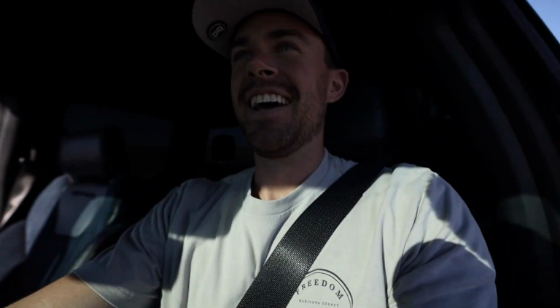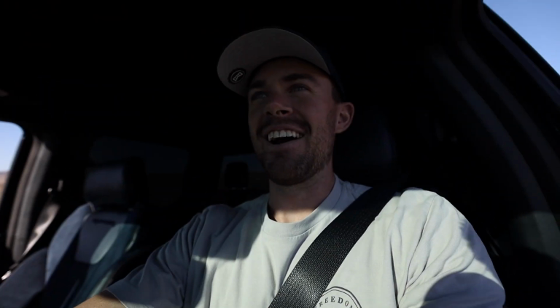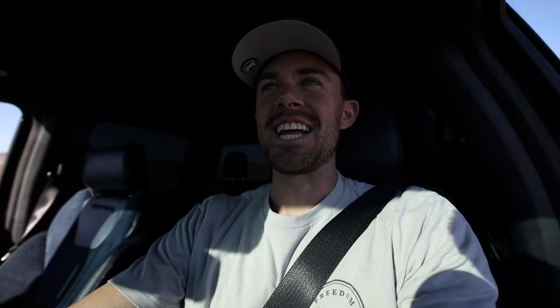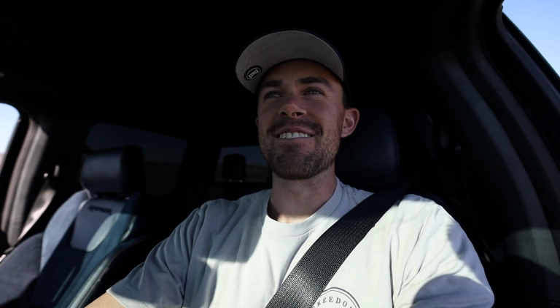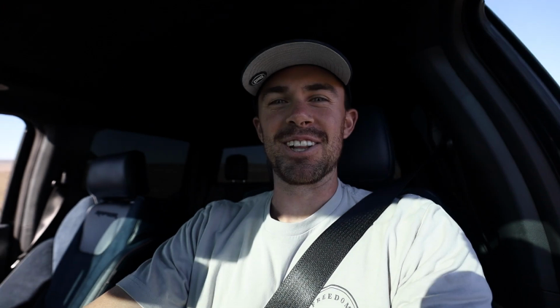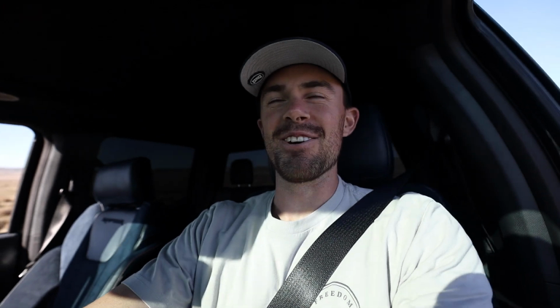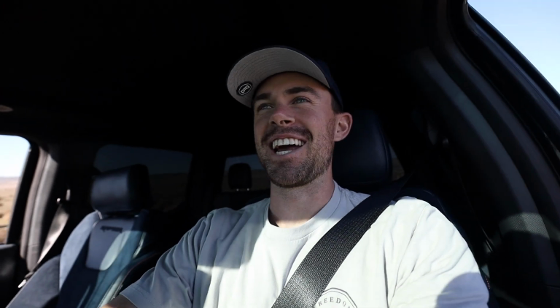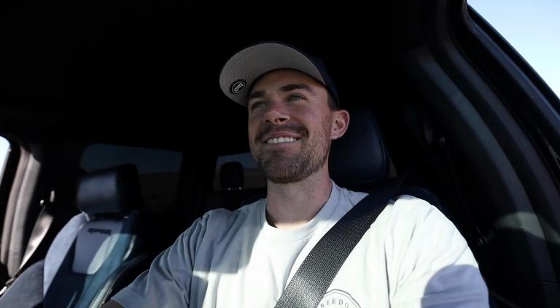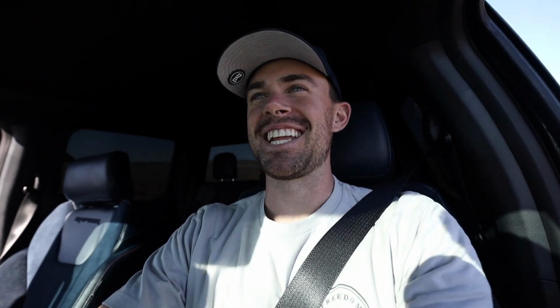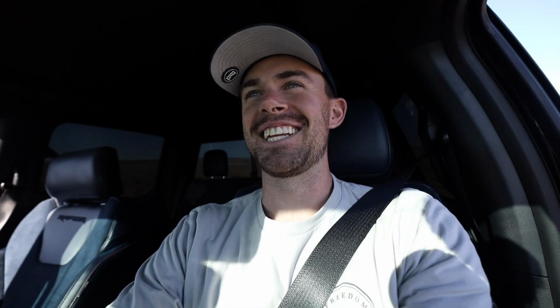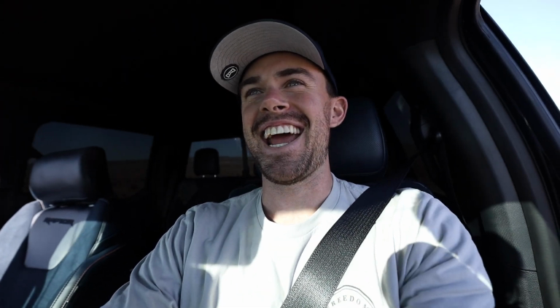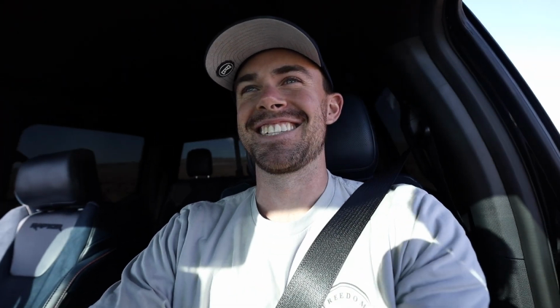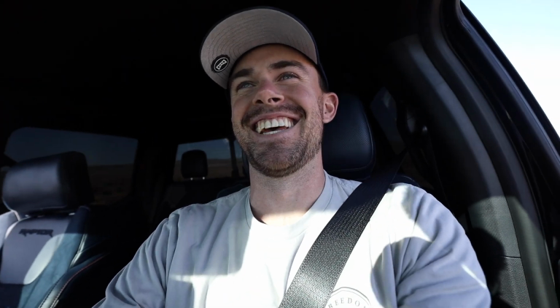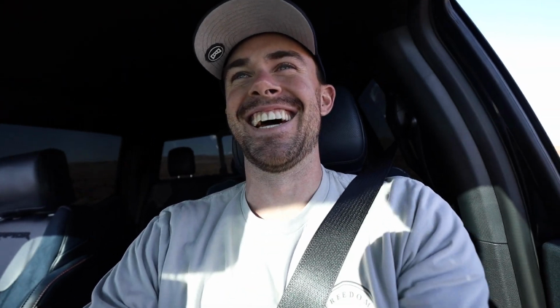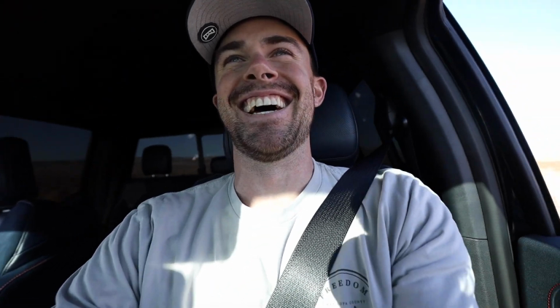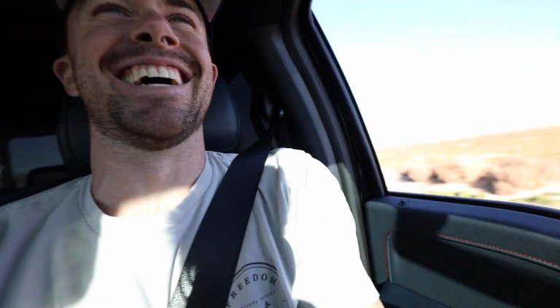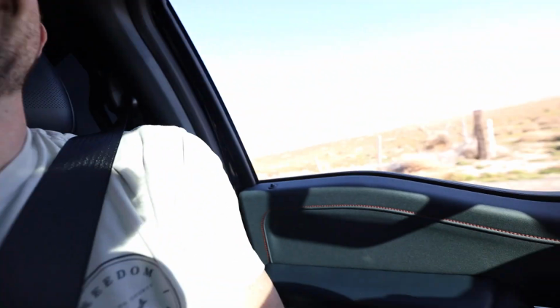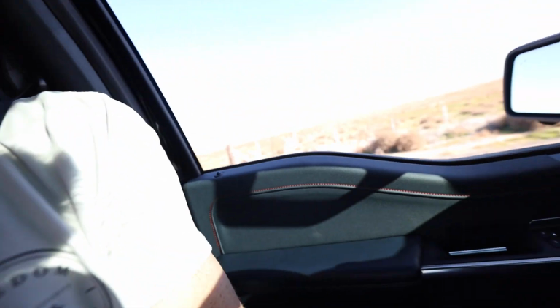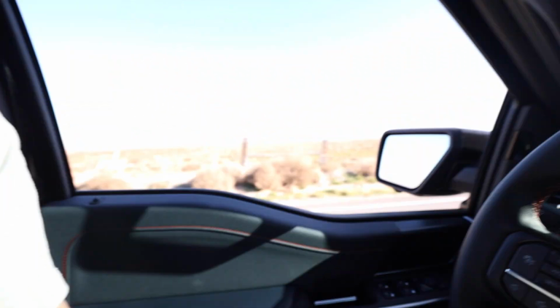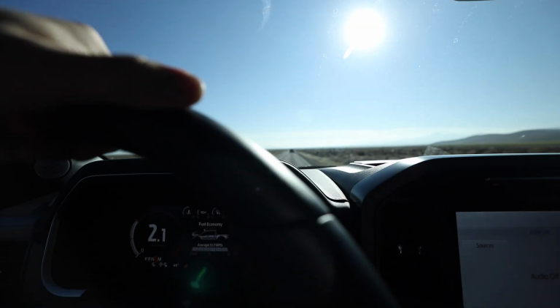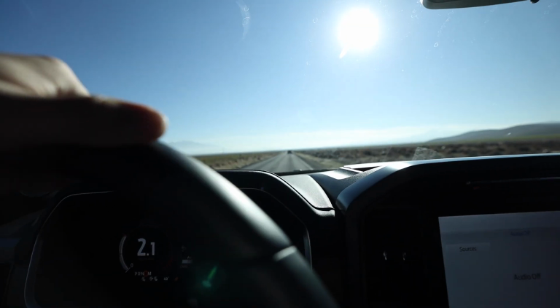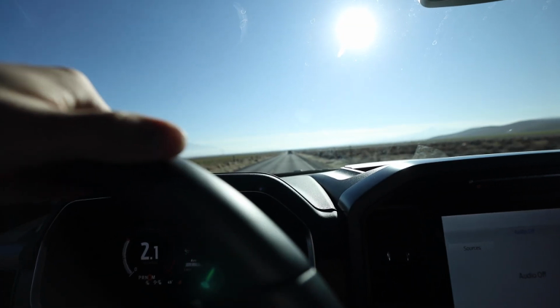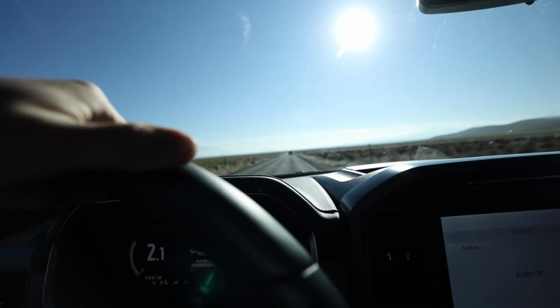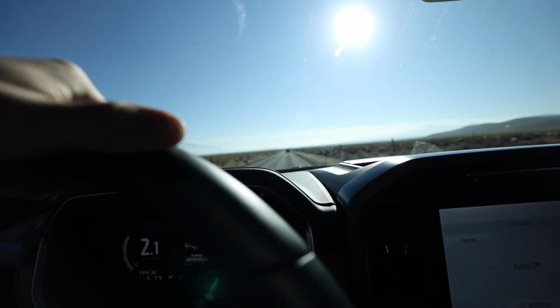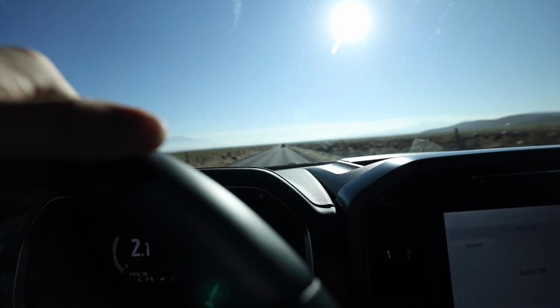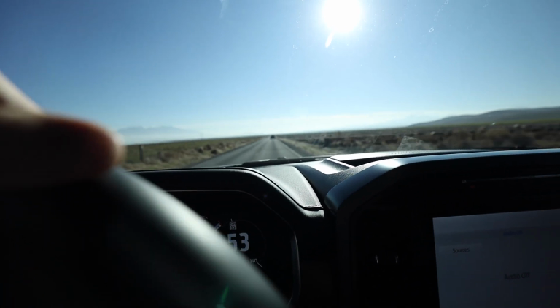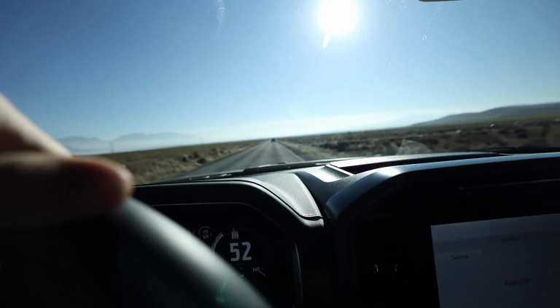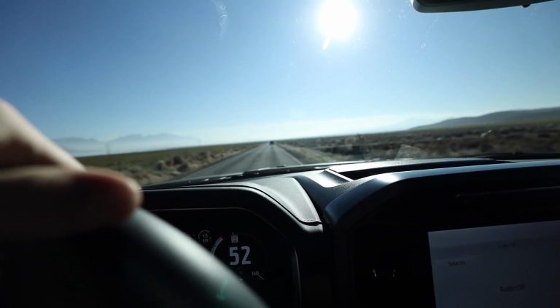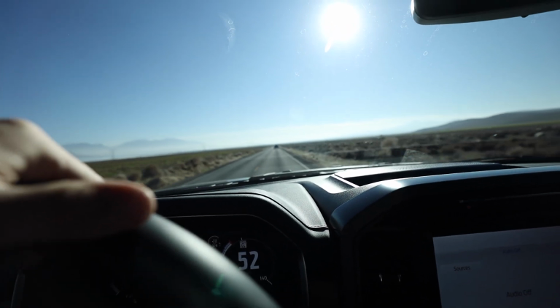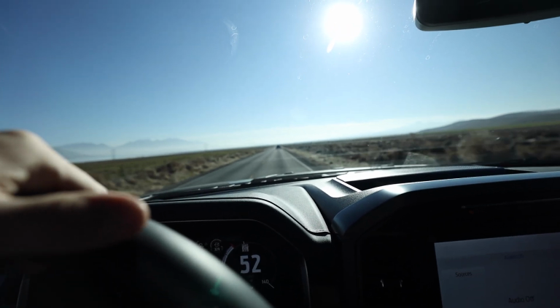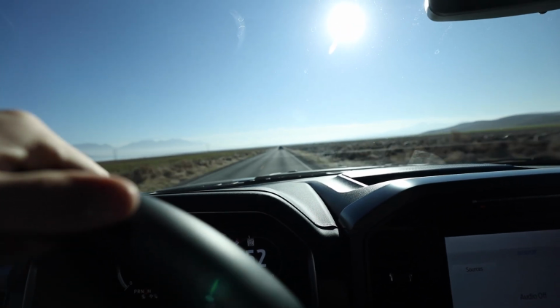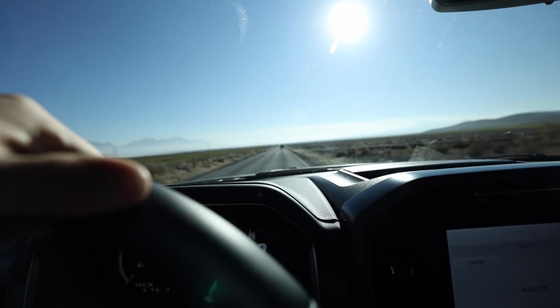That was not even close. I didn't even stand a chance. So maybe I should go in normal mode and you should go in sport.